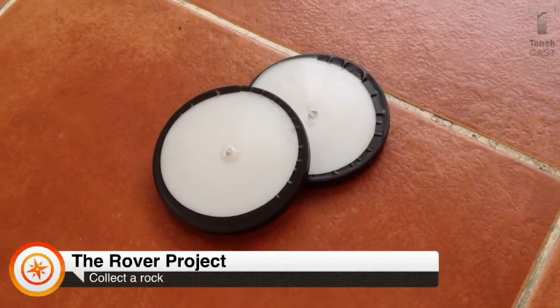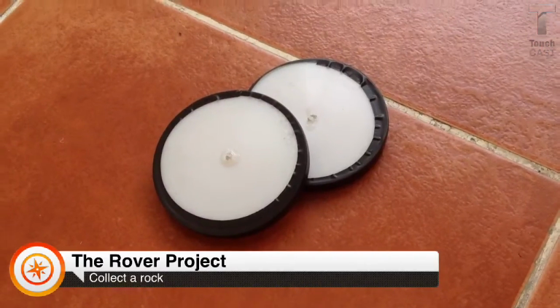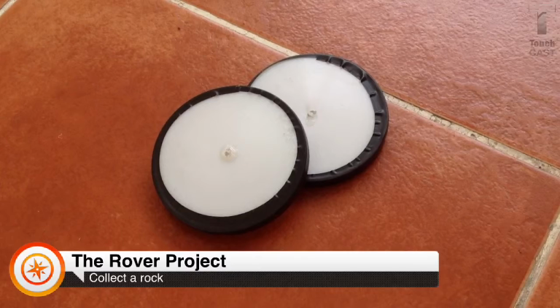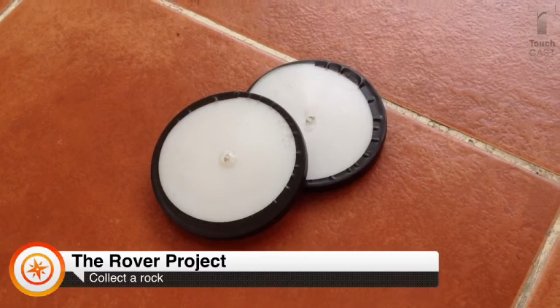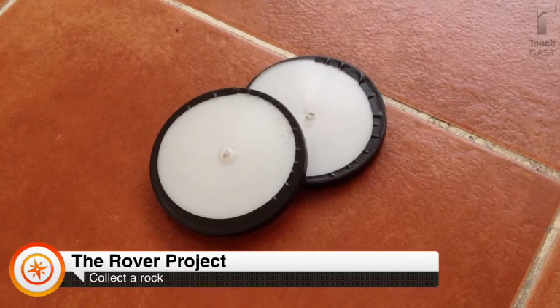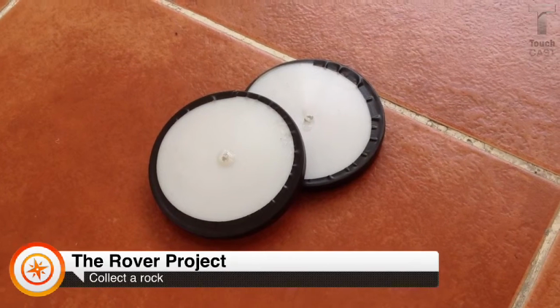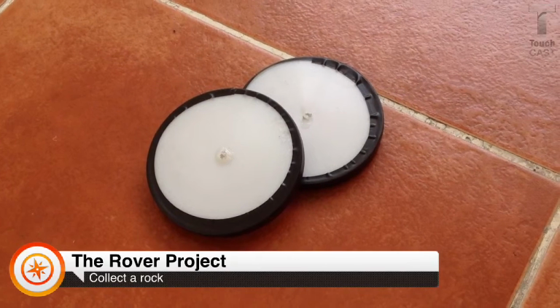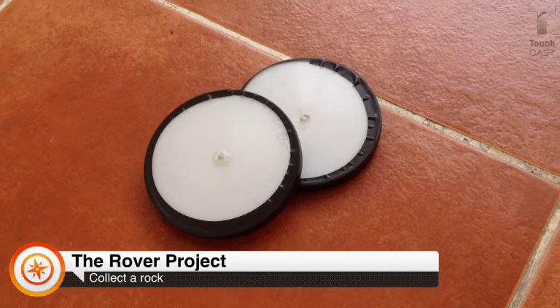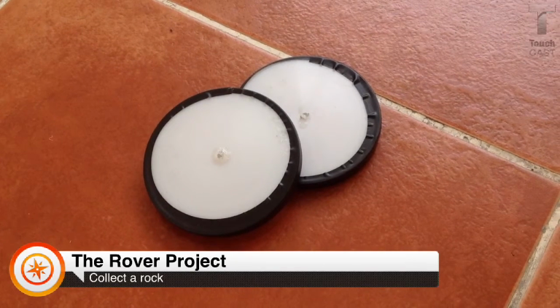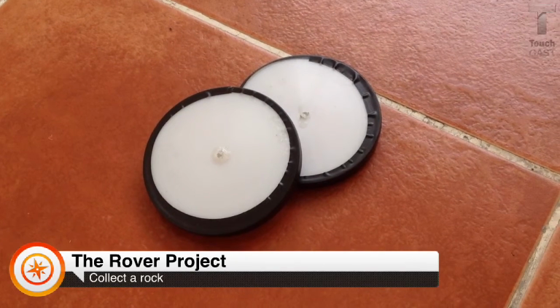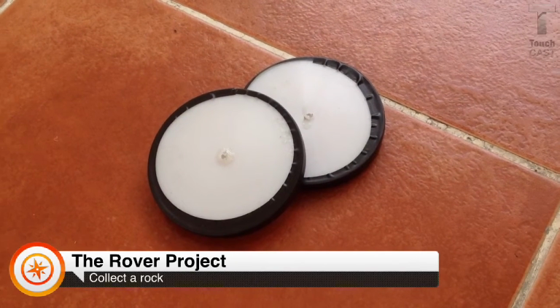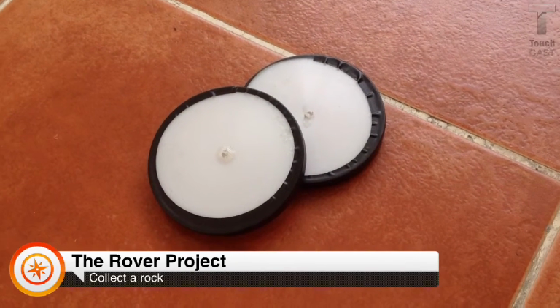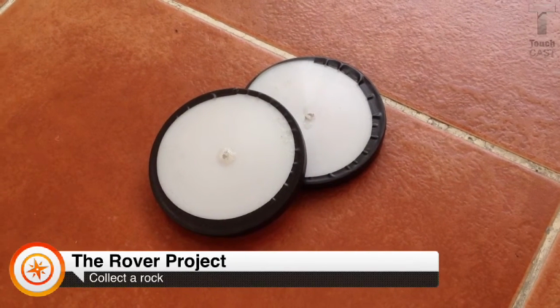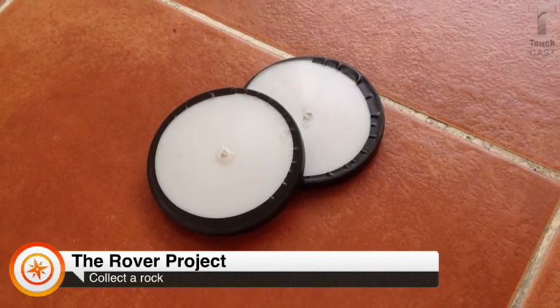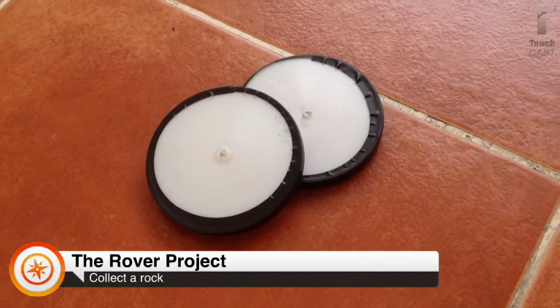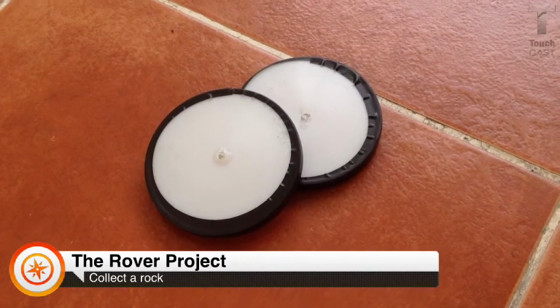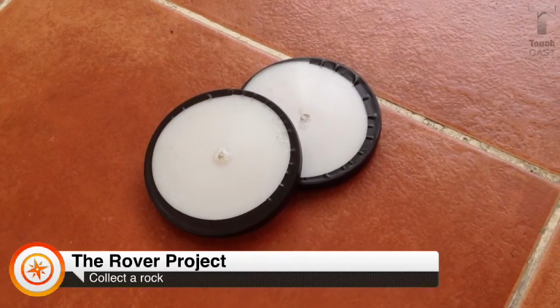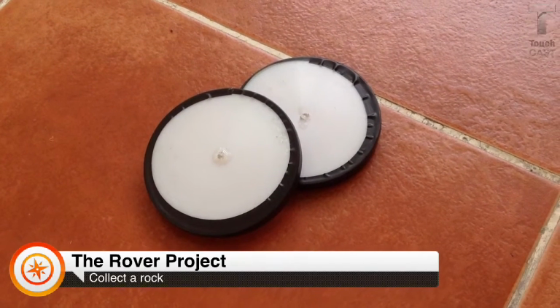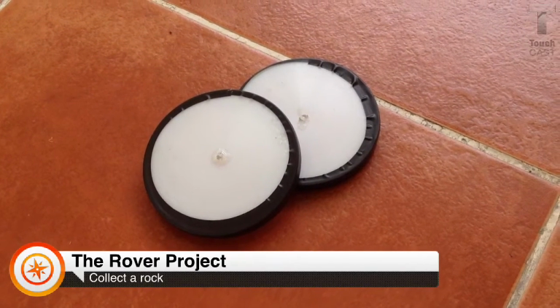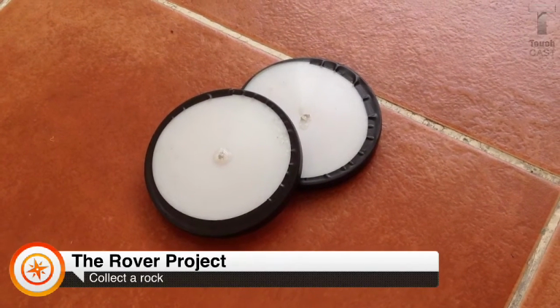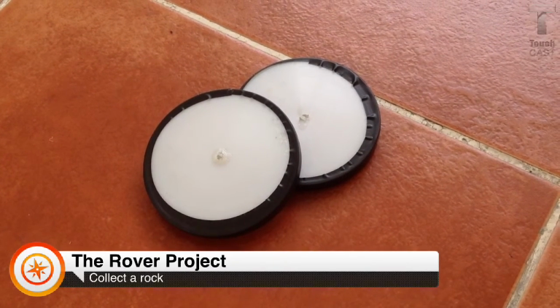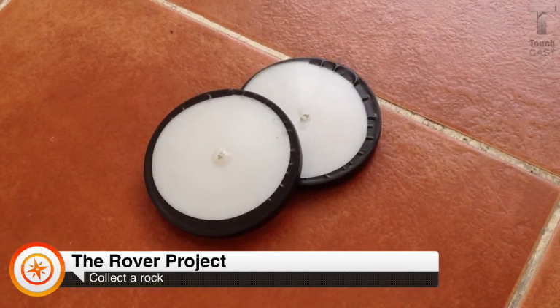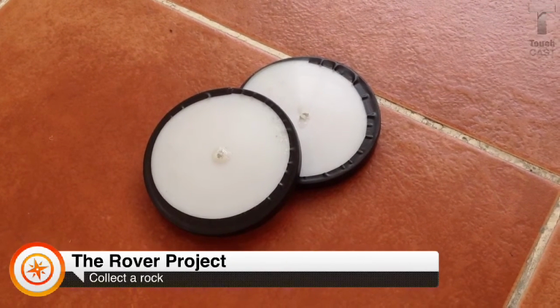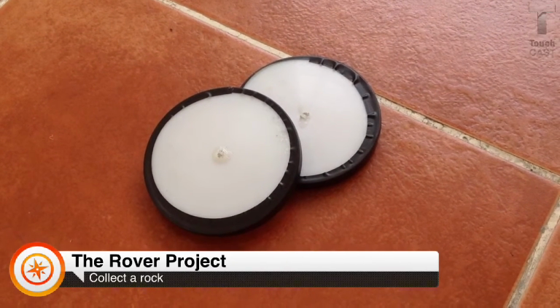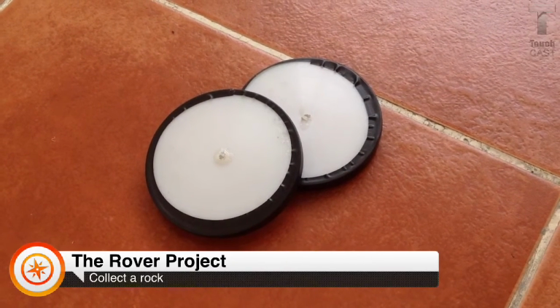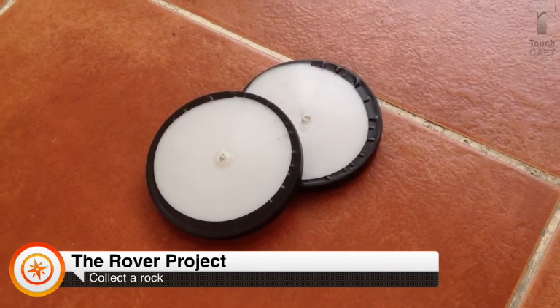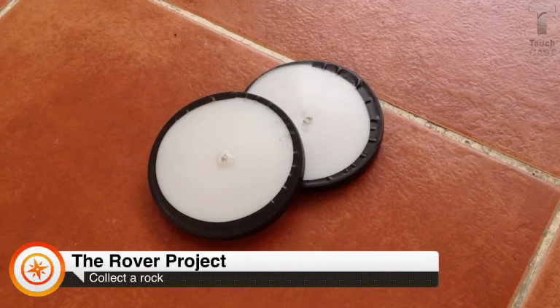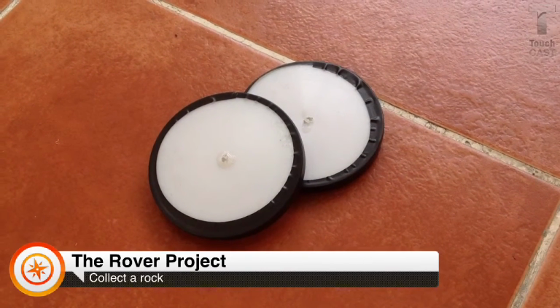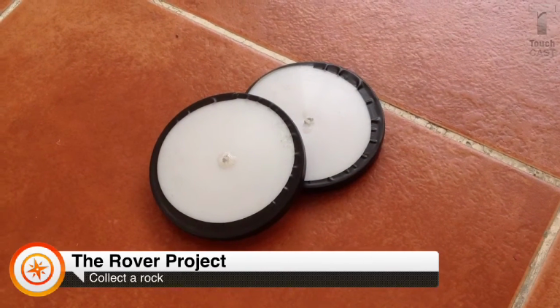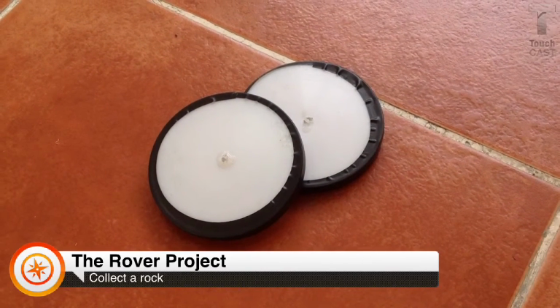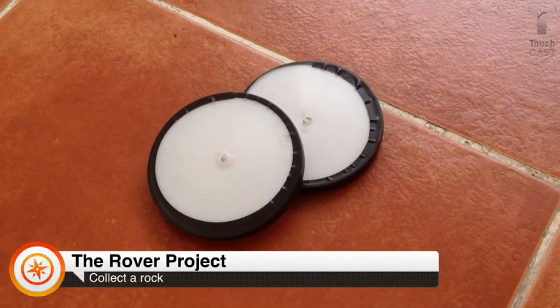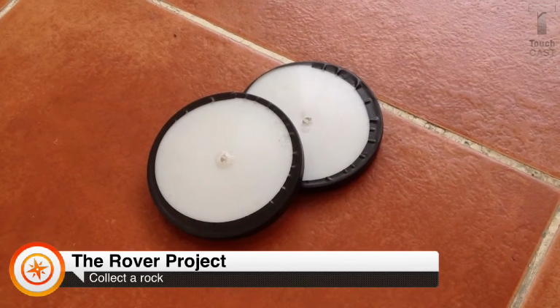These are the wheels we used before. They are thin, smooth, and big, so the rover was unstable.